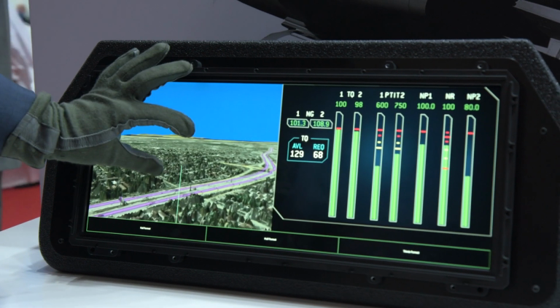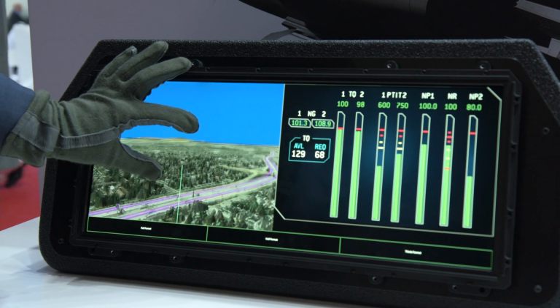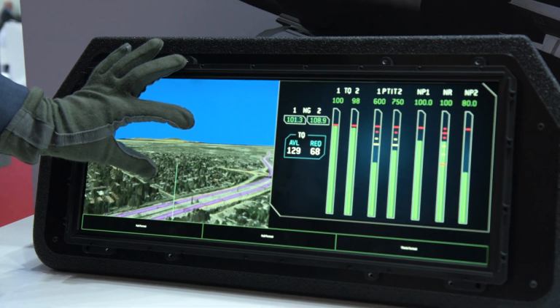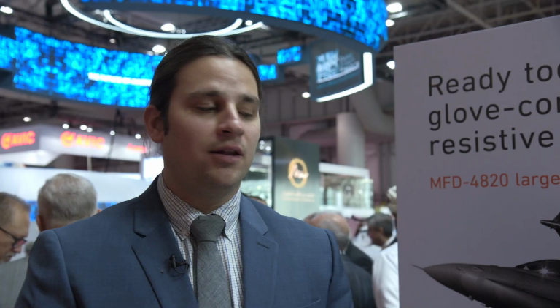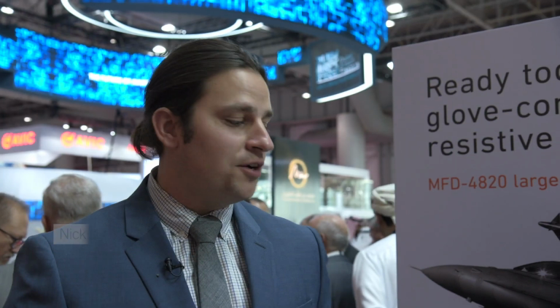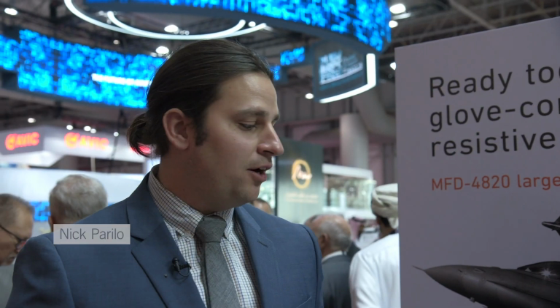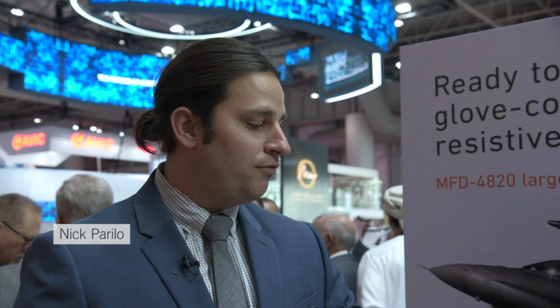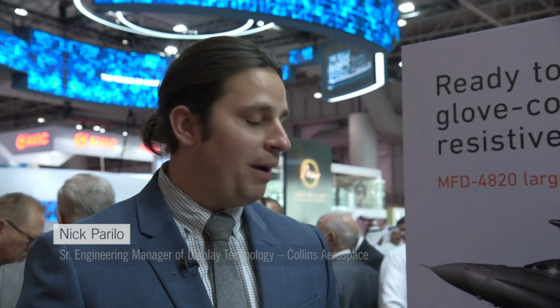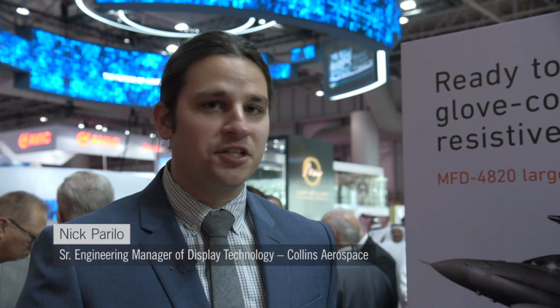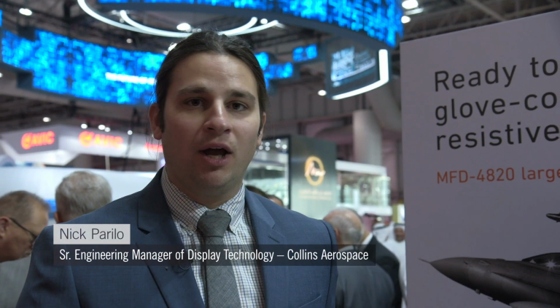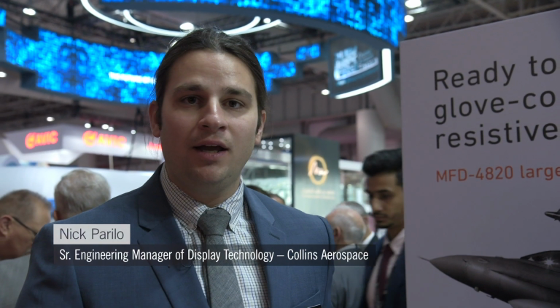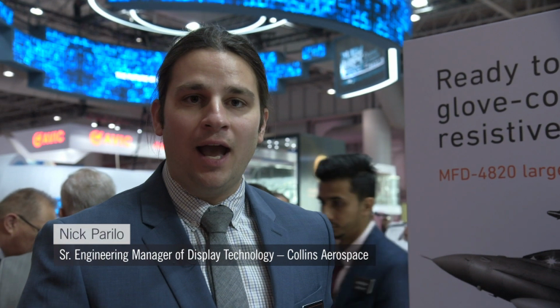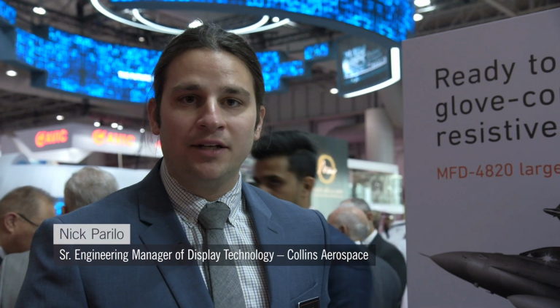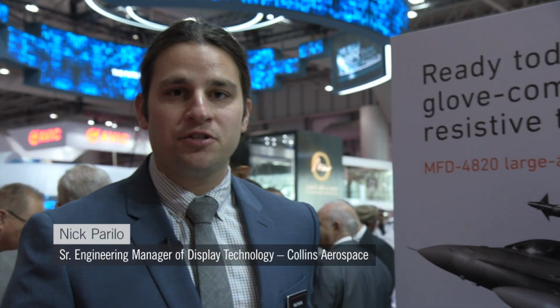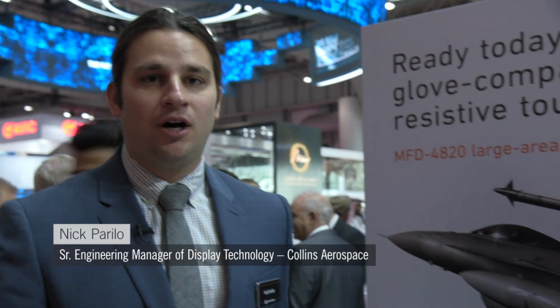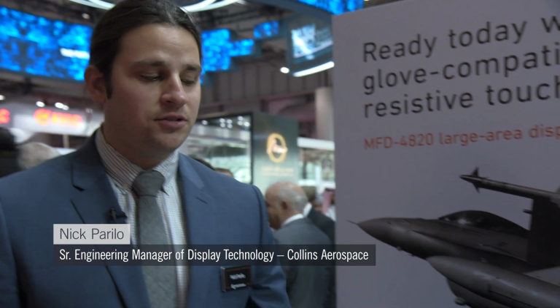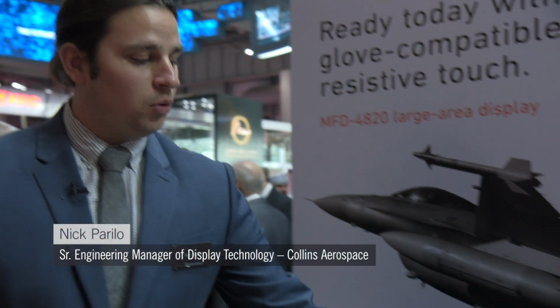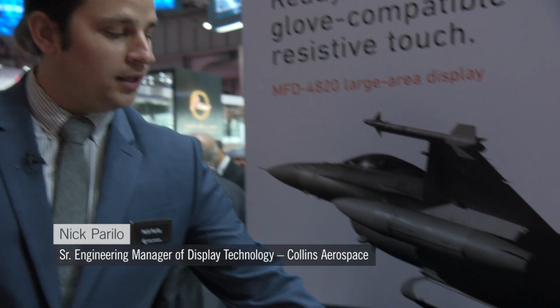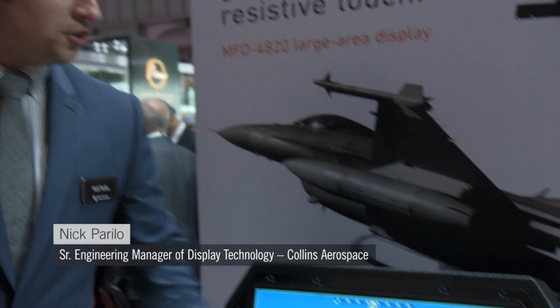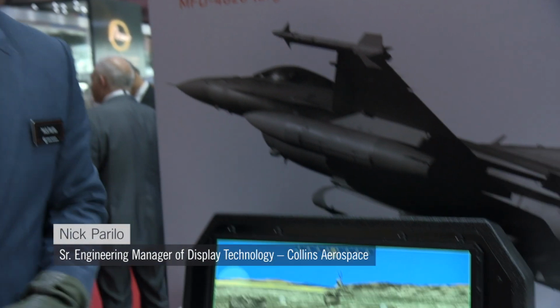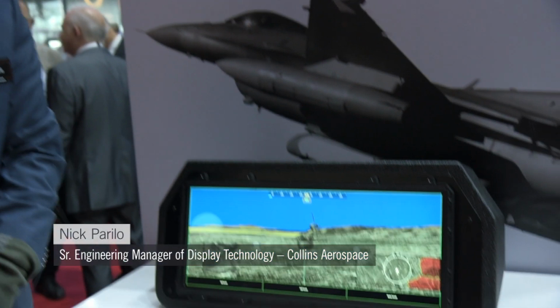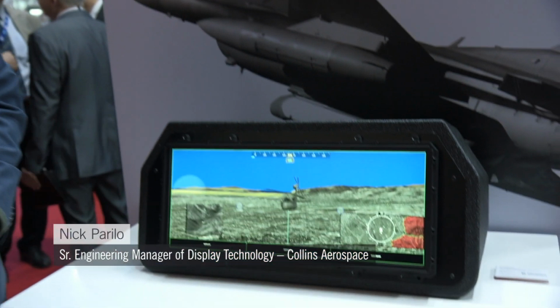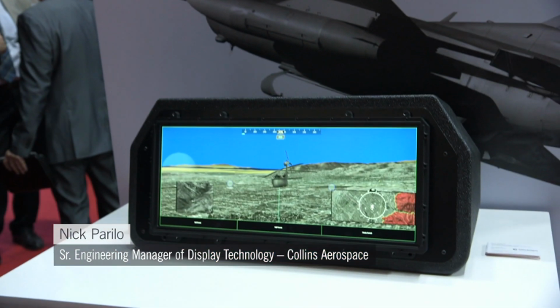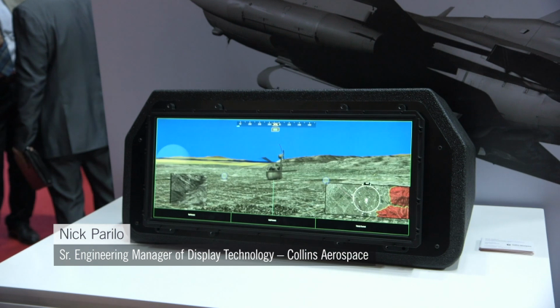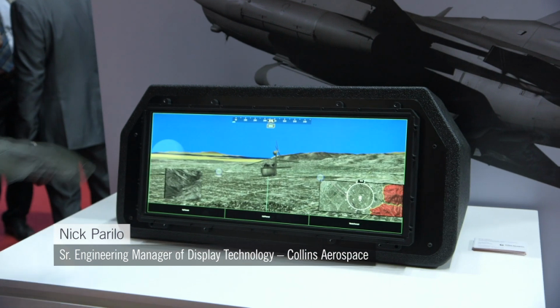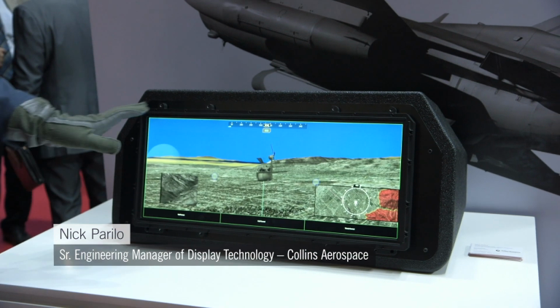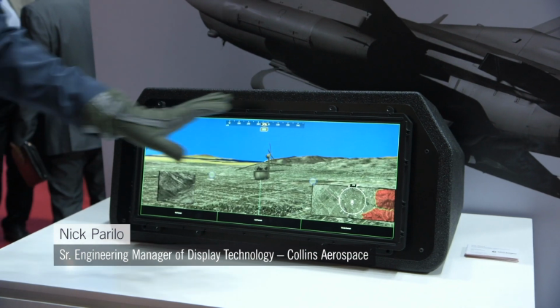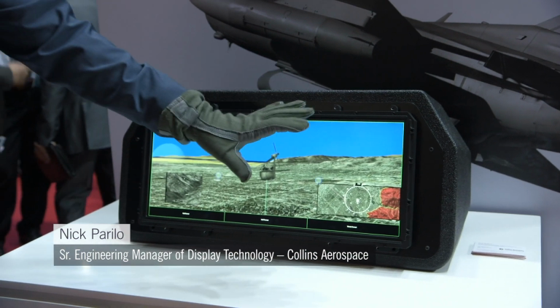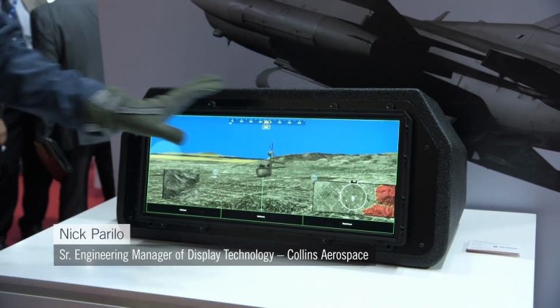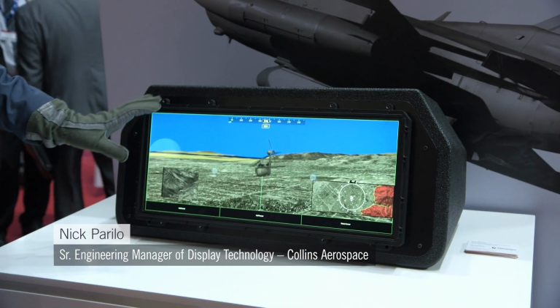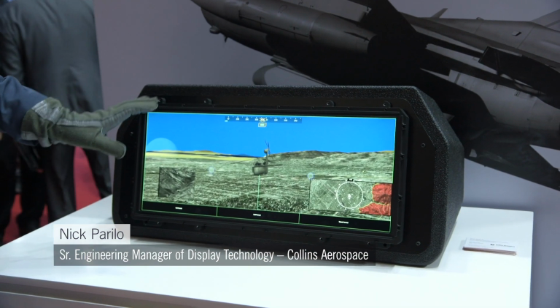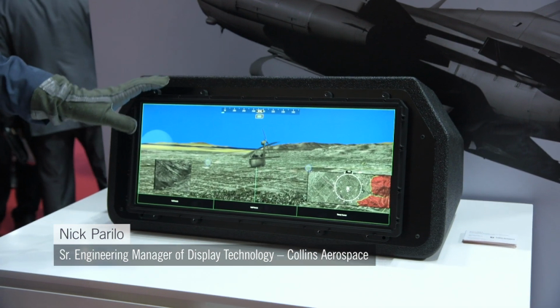It is a large area format display — 8 inches tall, 20 inches wide — and a completely monolithic screen.